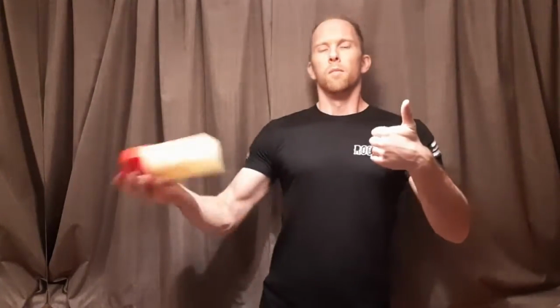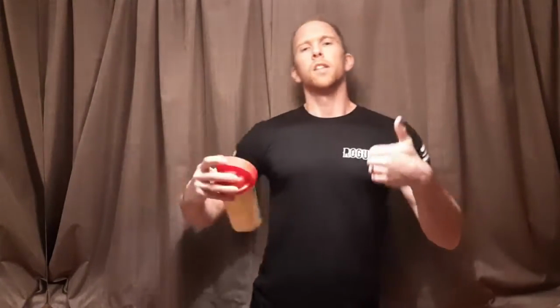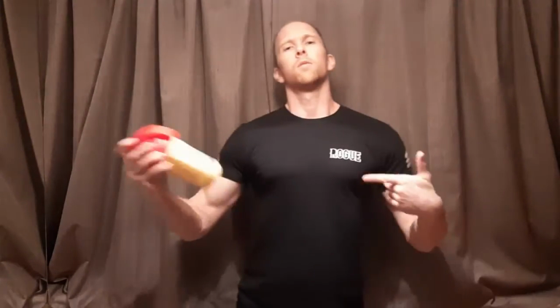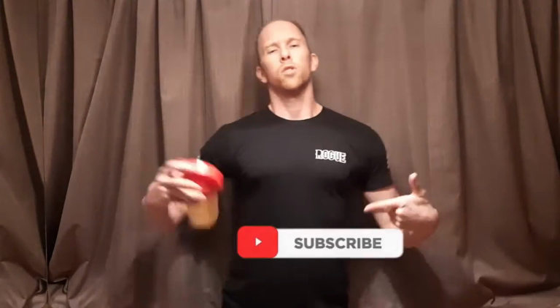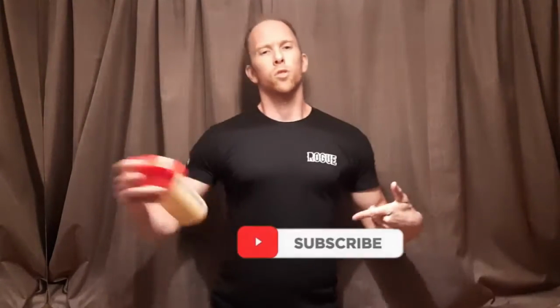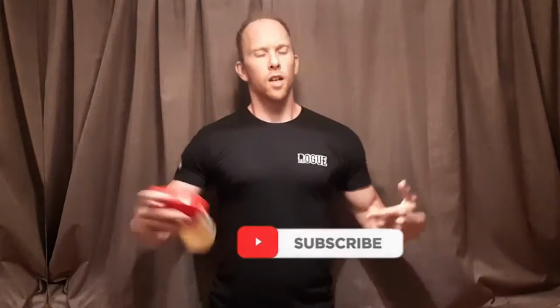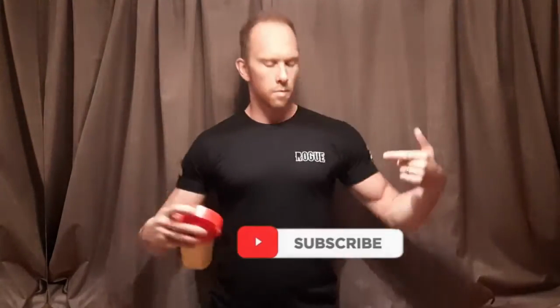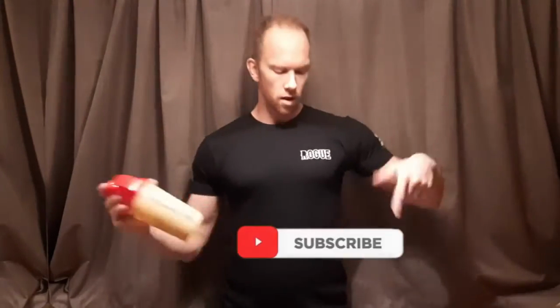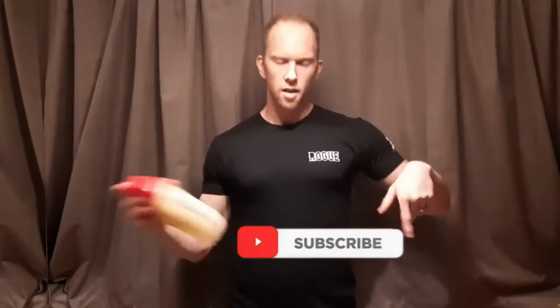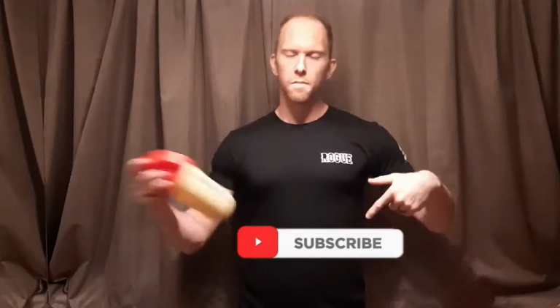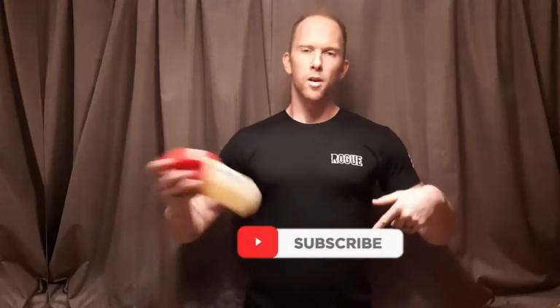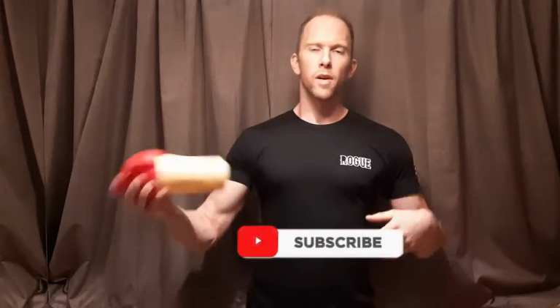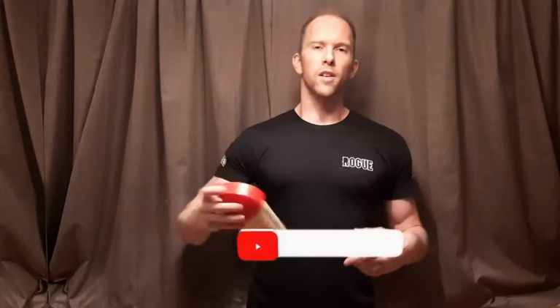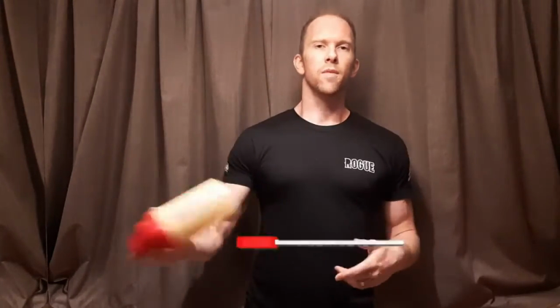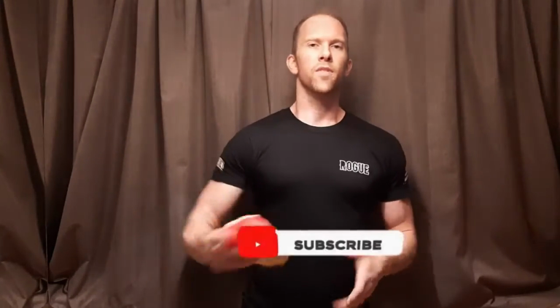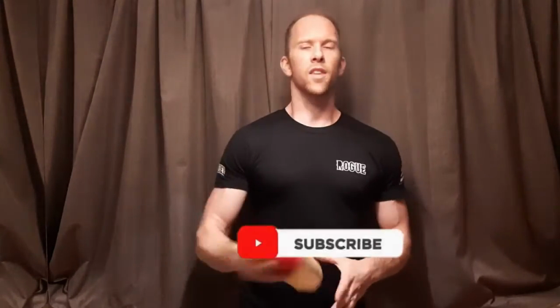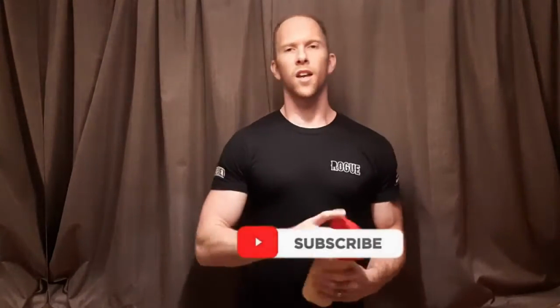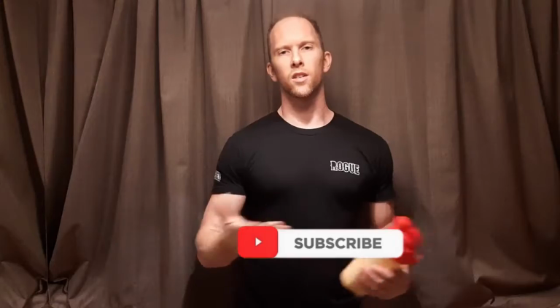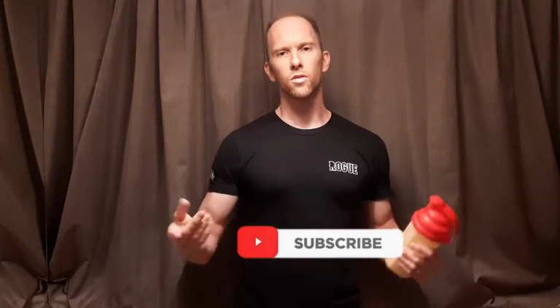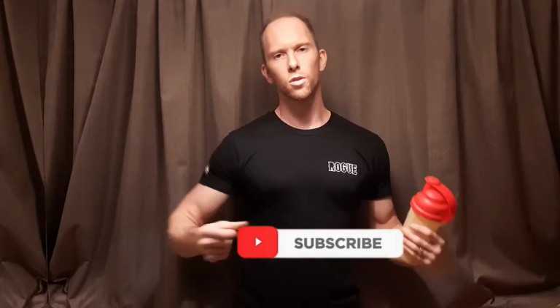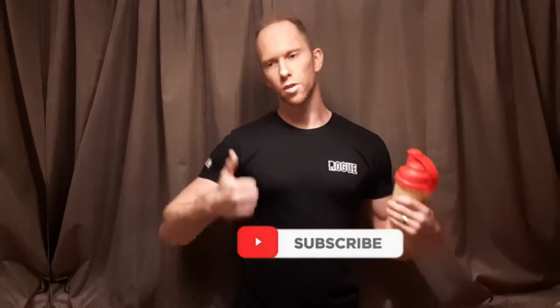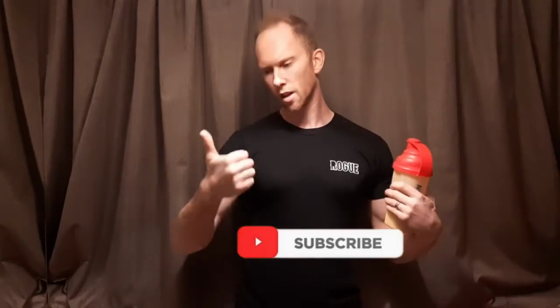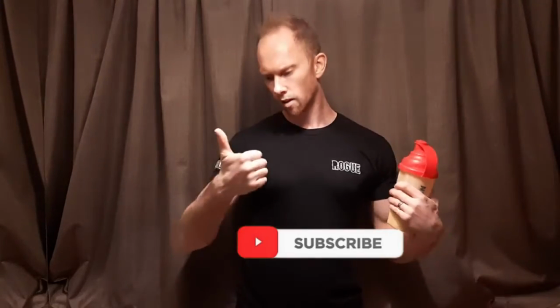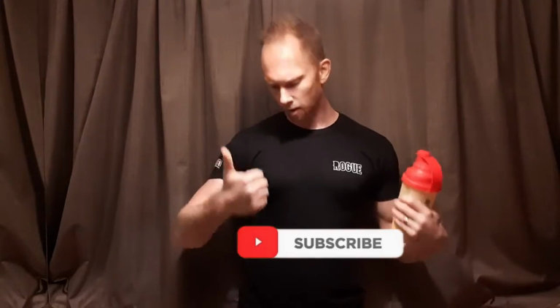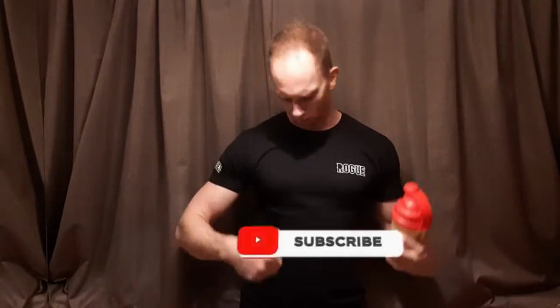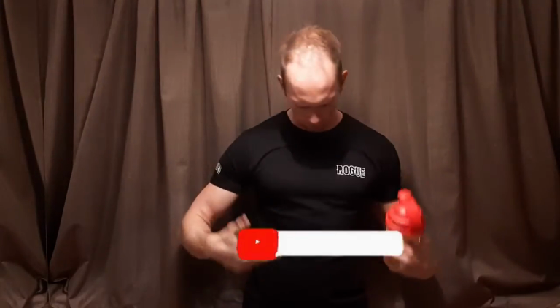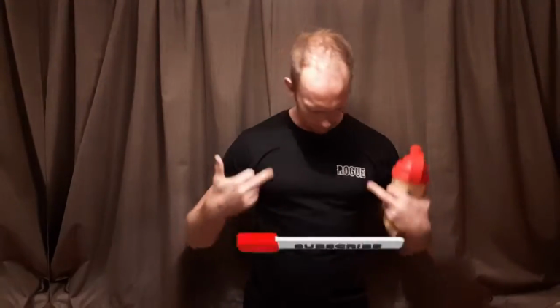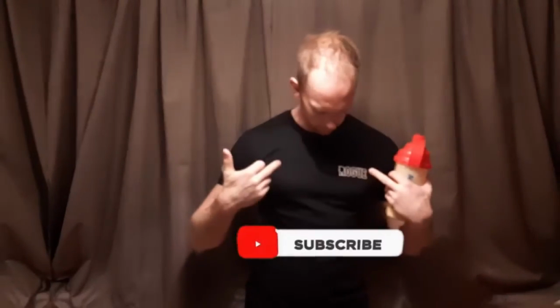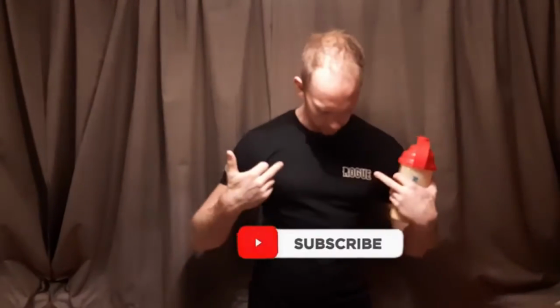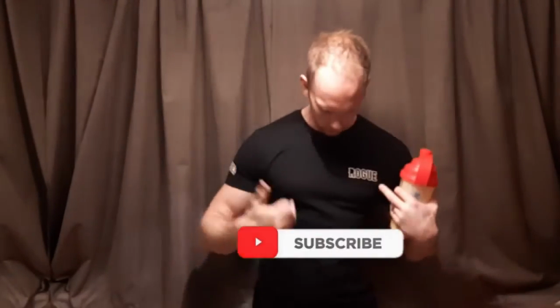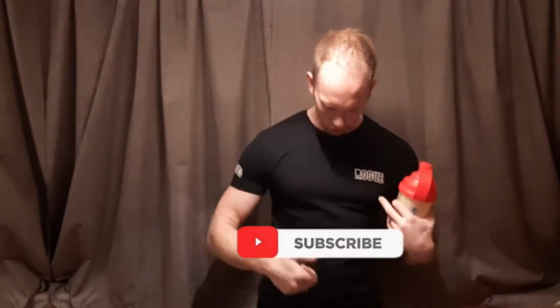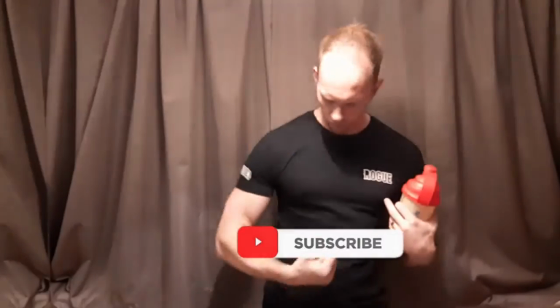Please subscribe, hit the bell button, and of course hit the like button if you like the t-shirt.